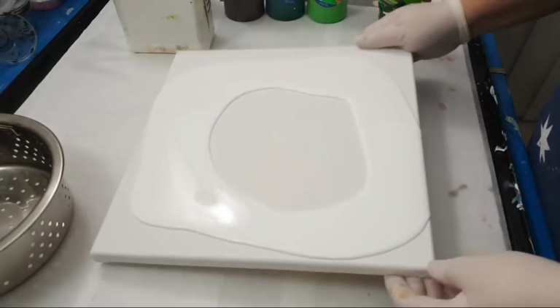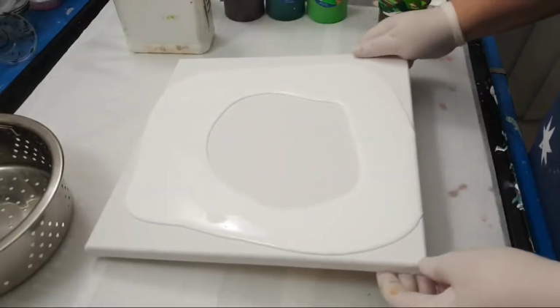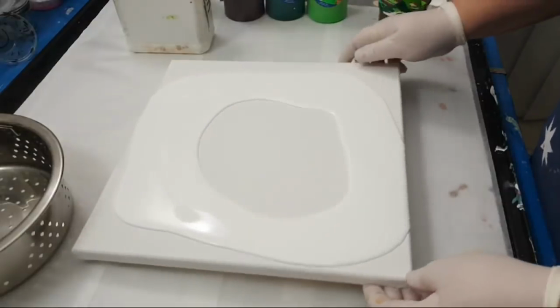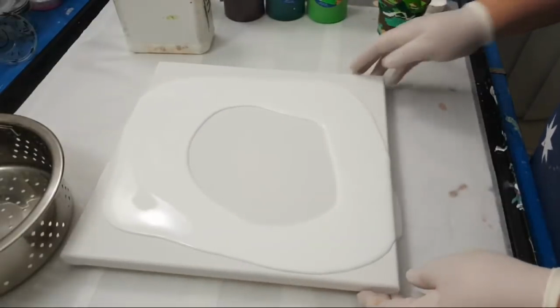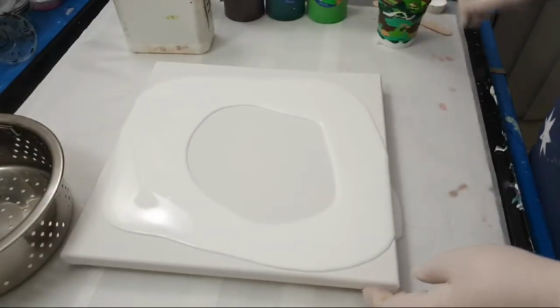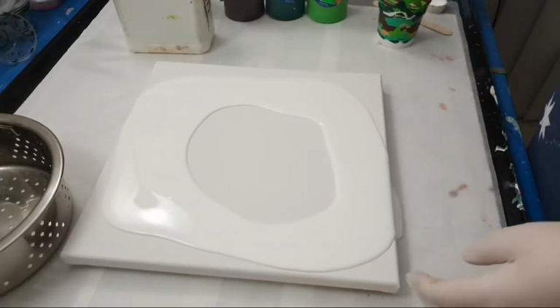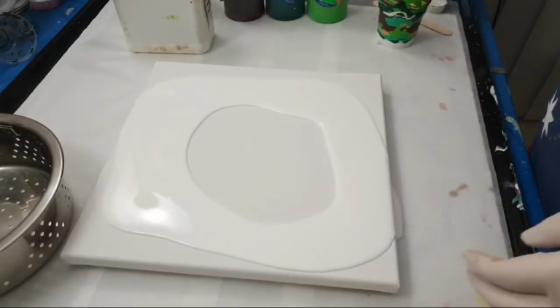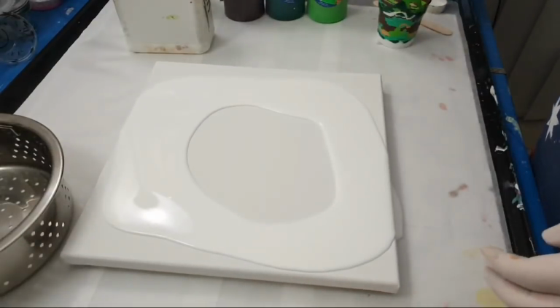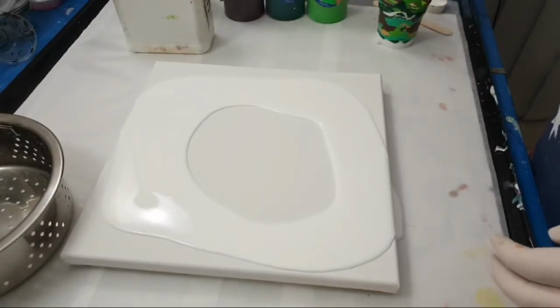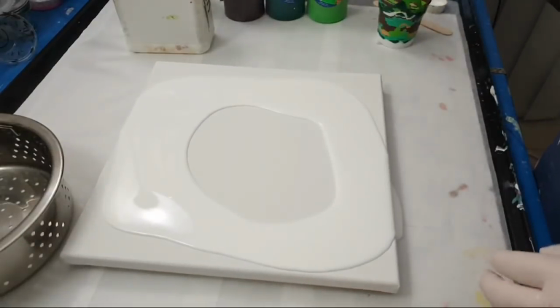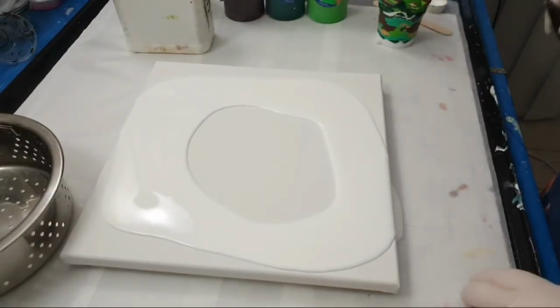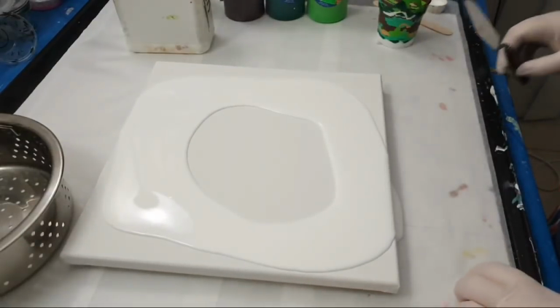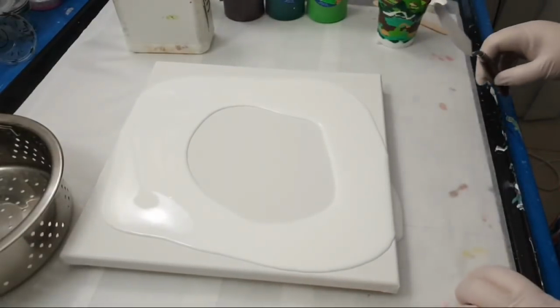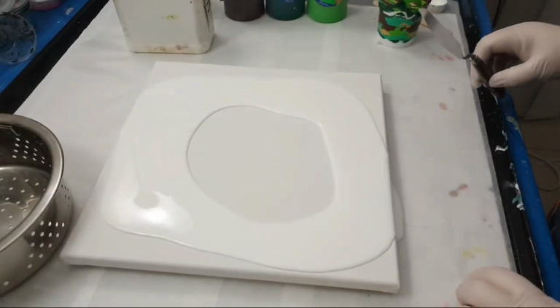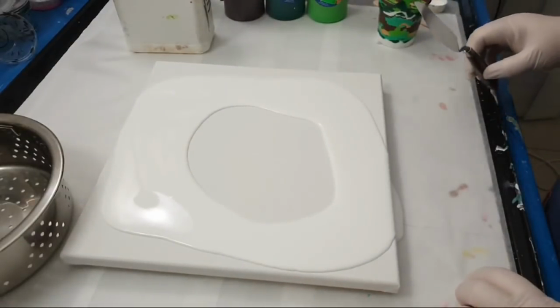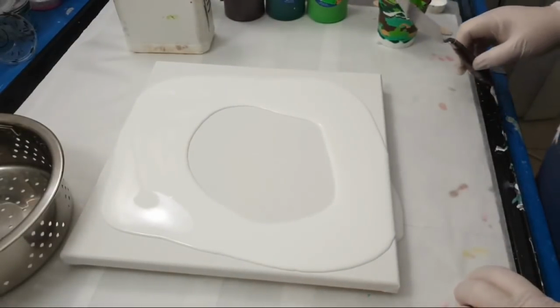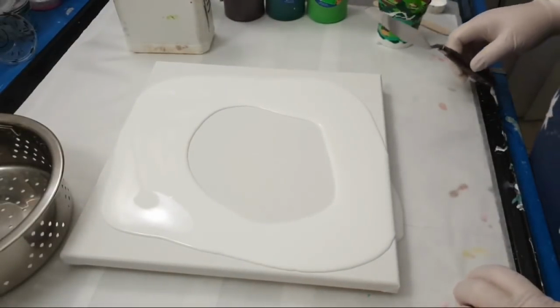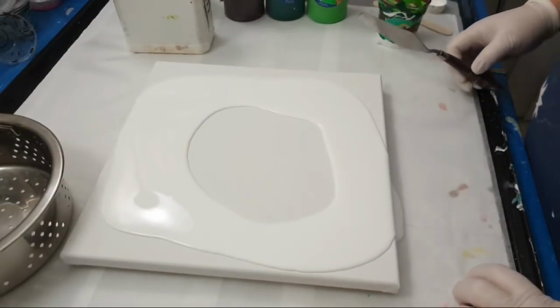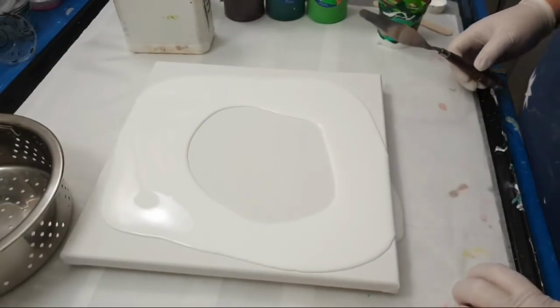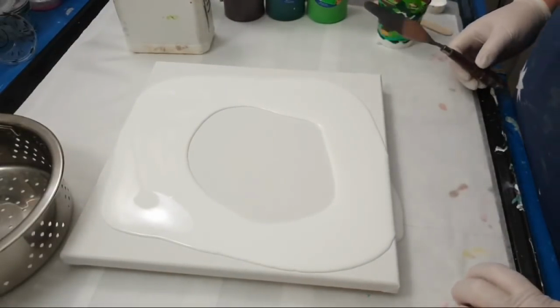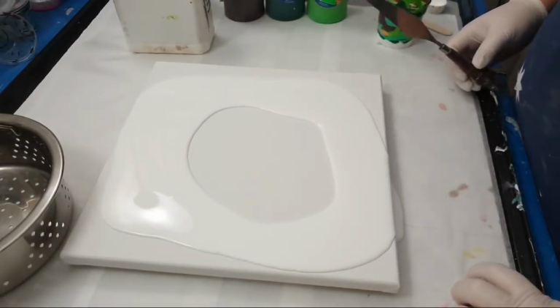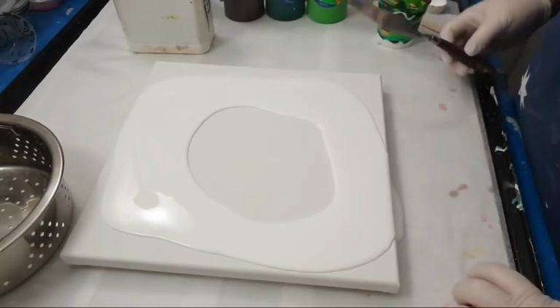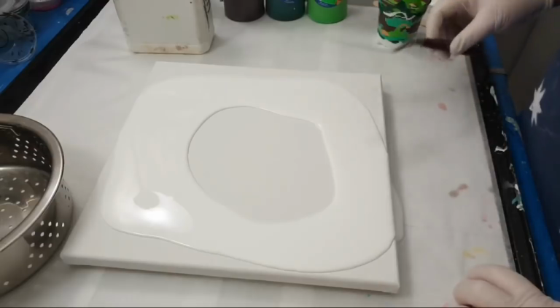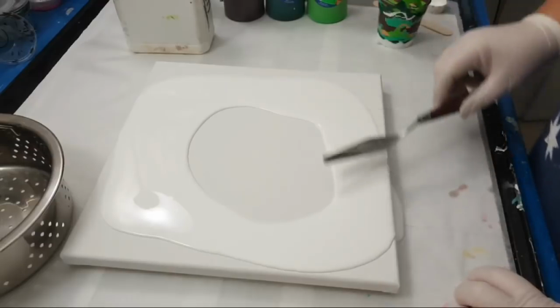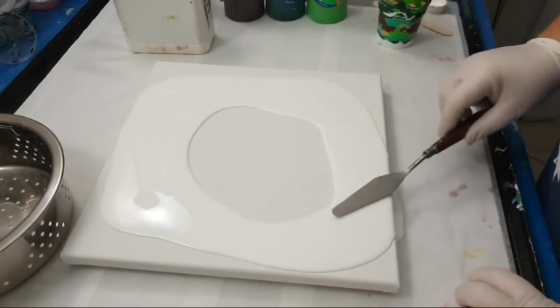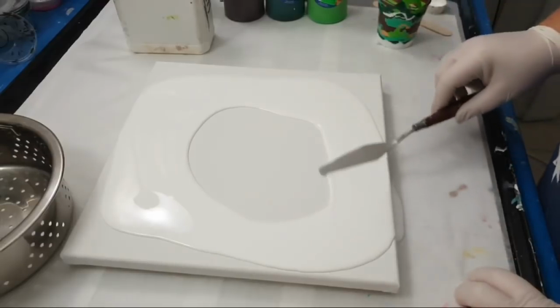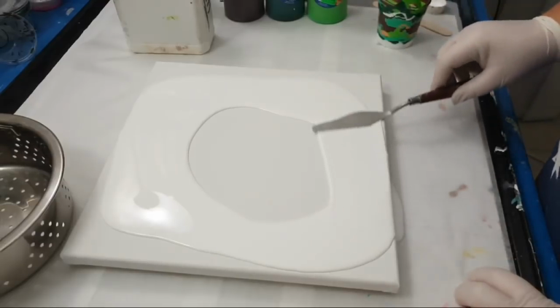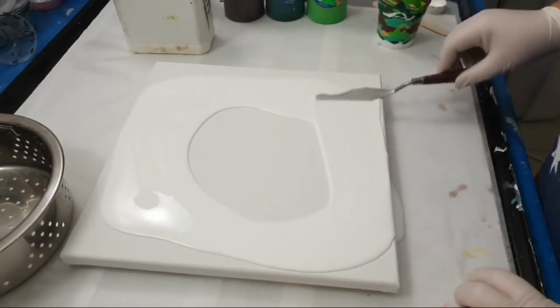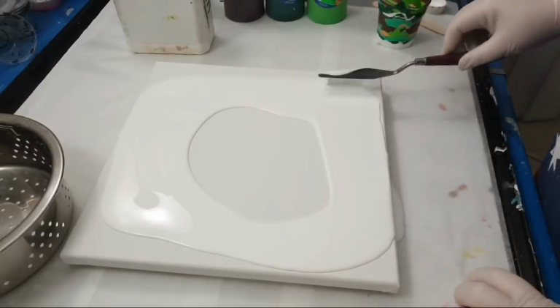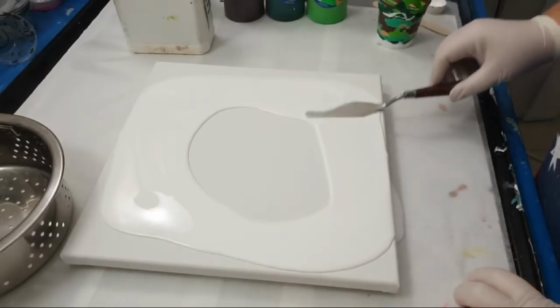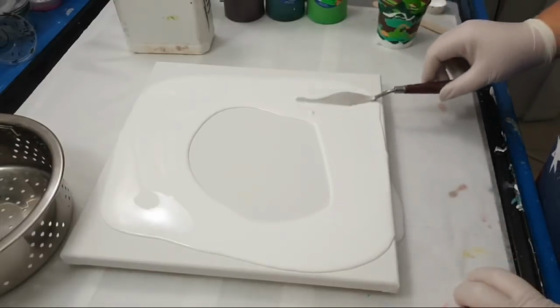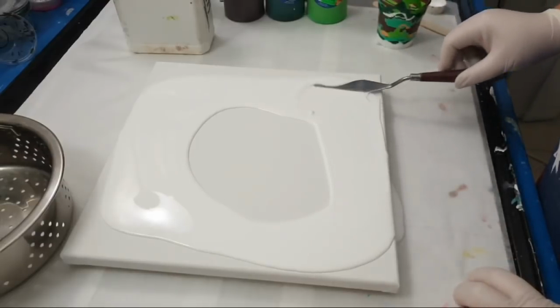Spreading that out, and making sure I've got the corners covered.